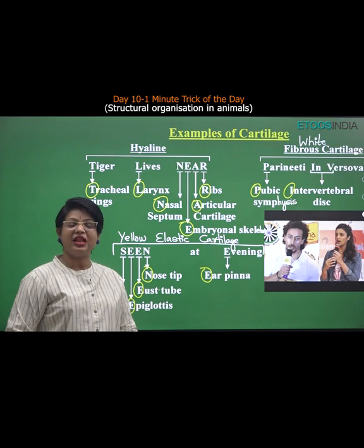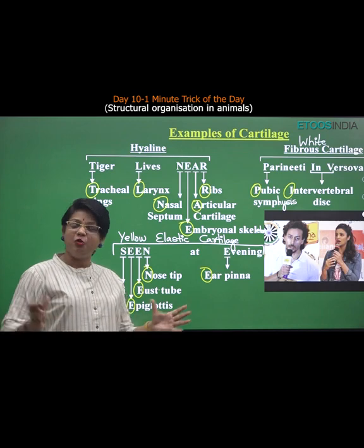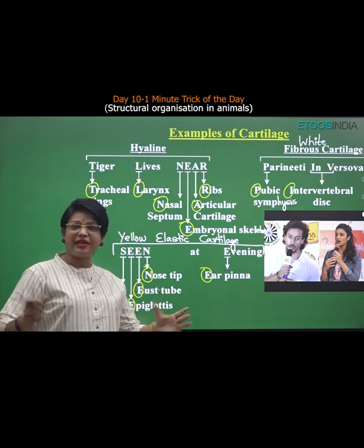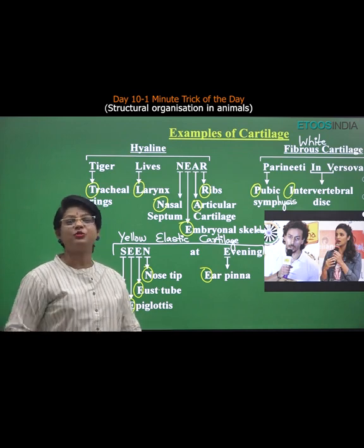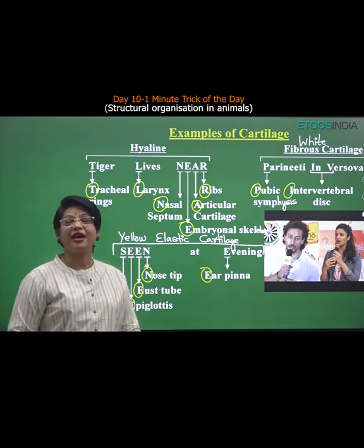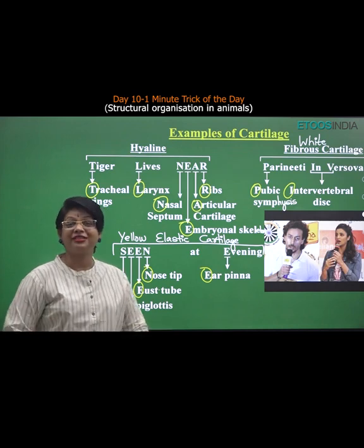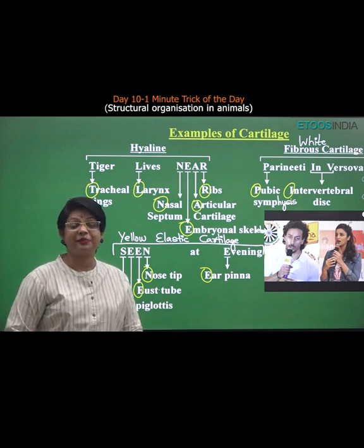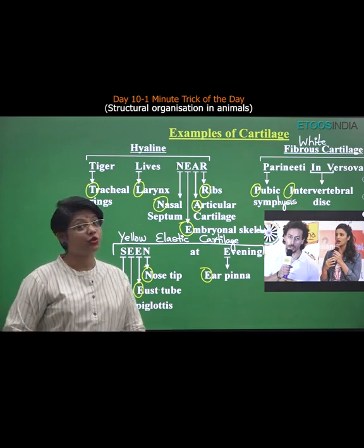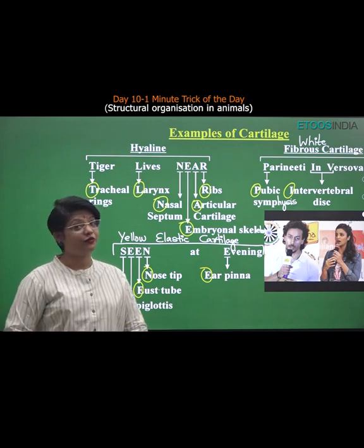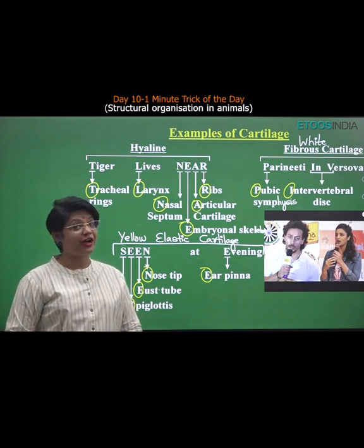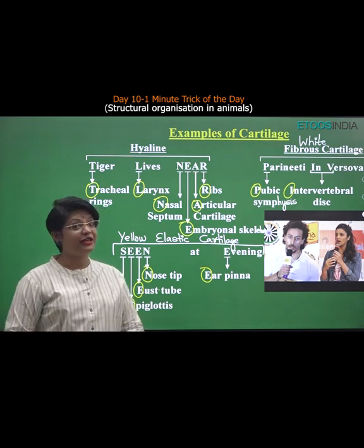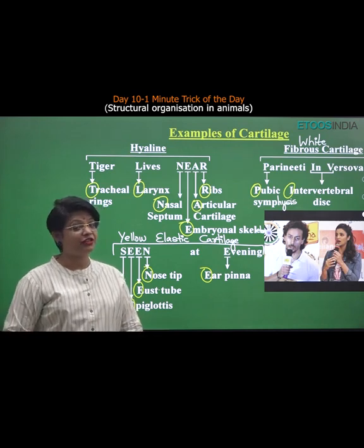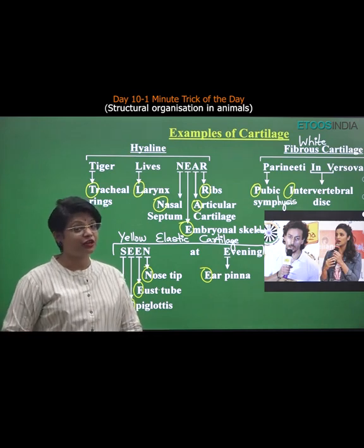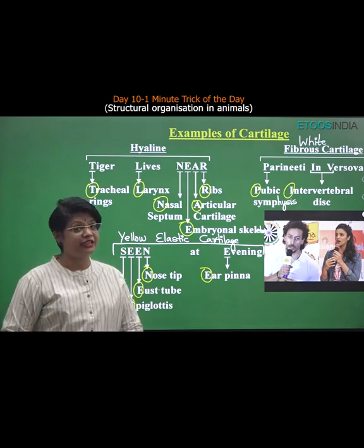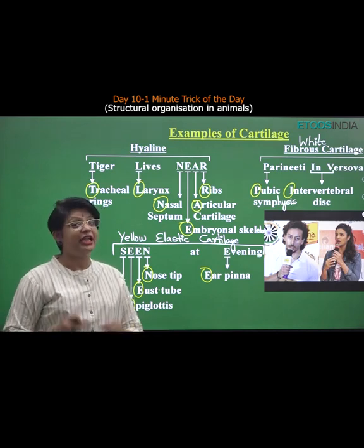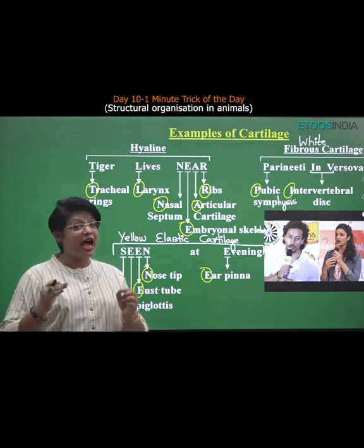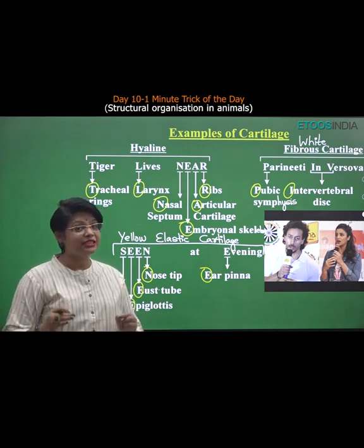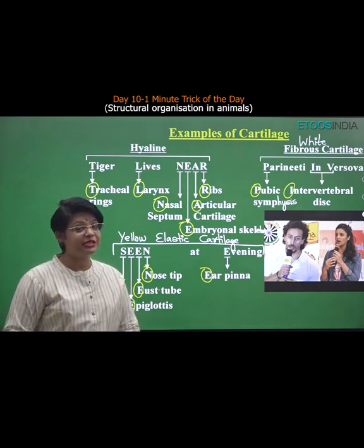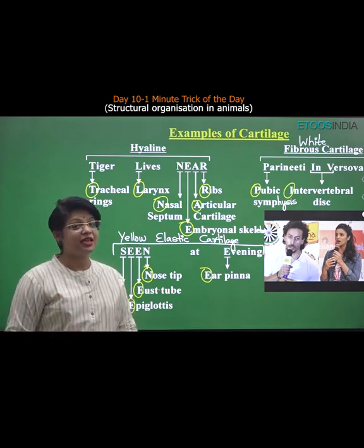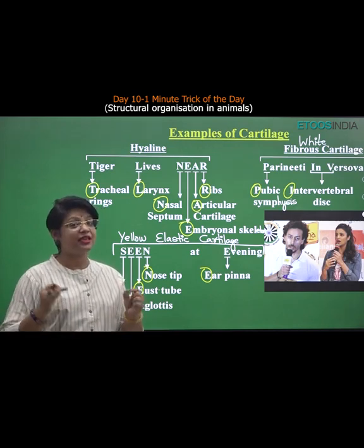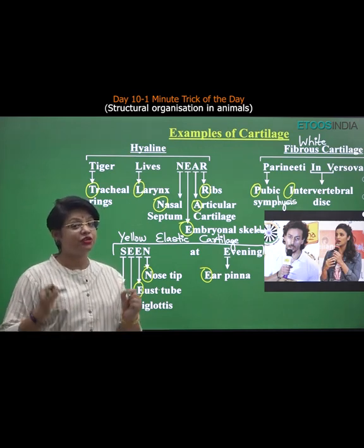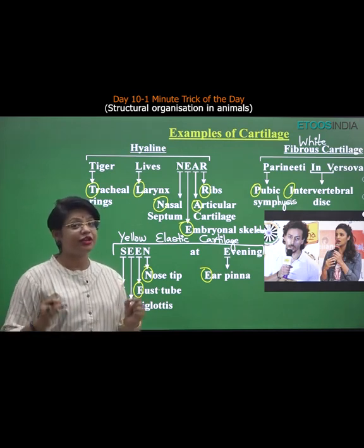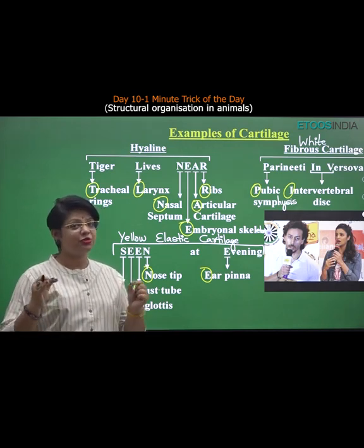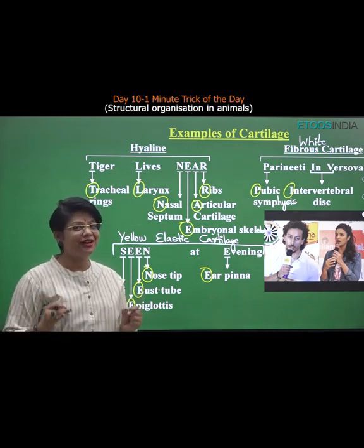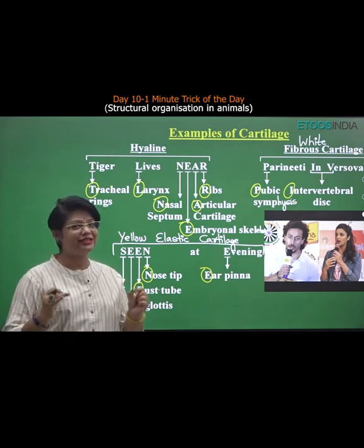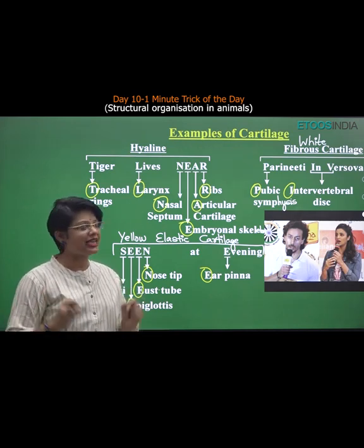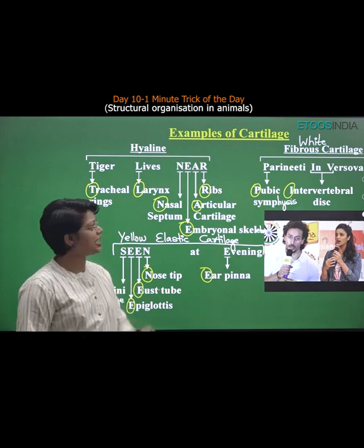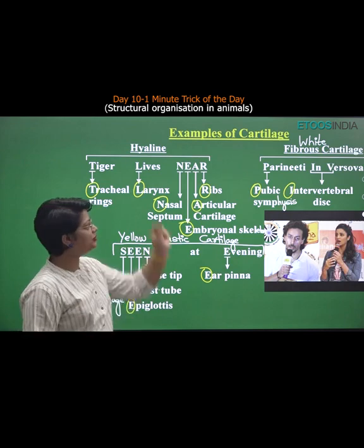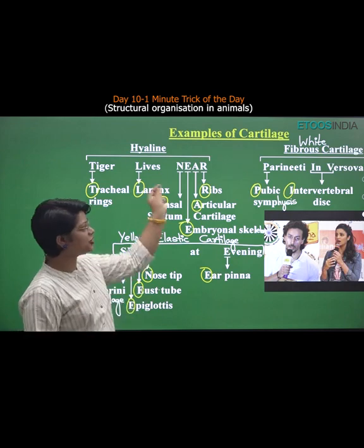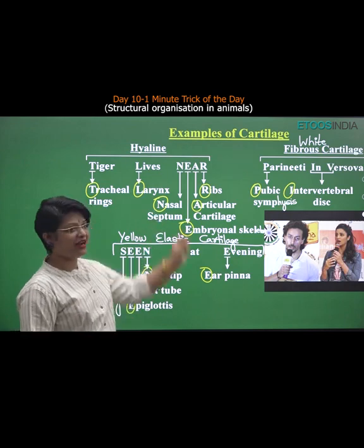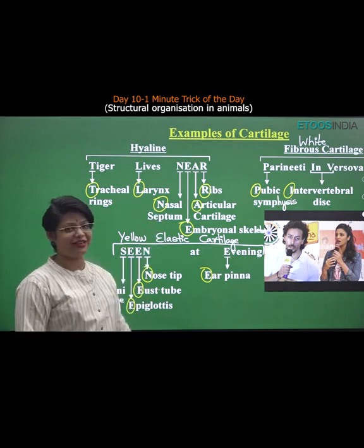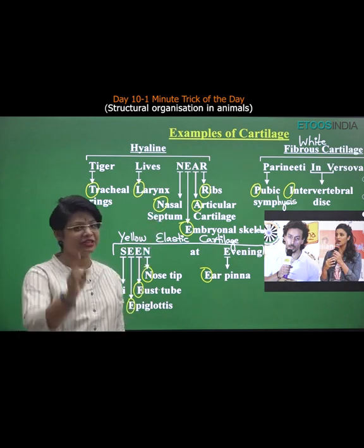Welcome to another episode of One Minute Trick of the Day. Today we will learn a trick to learn the examples of cartilage.